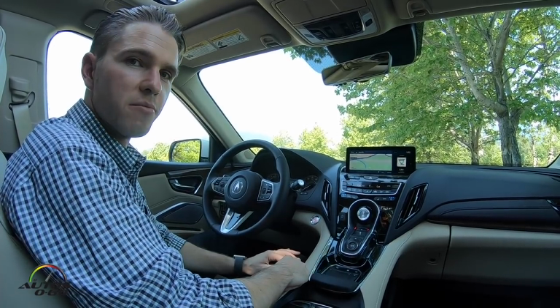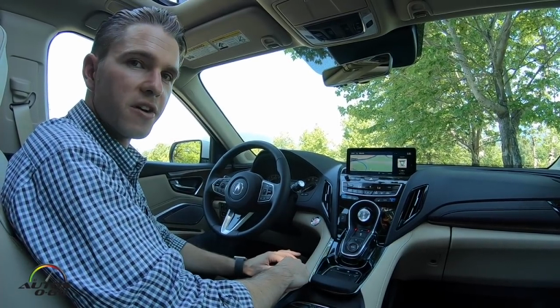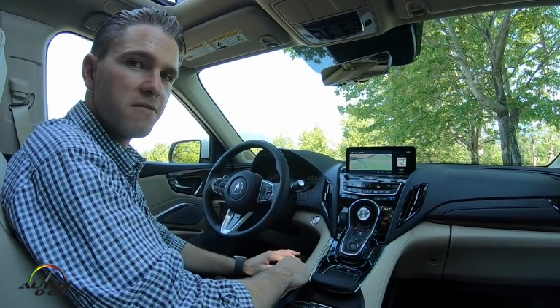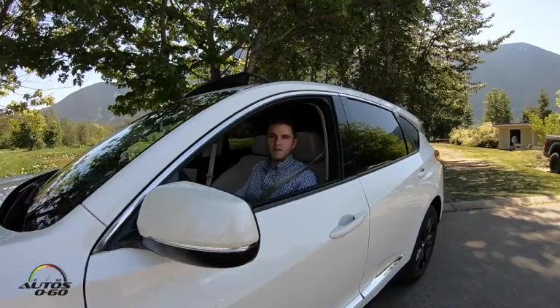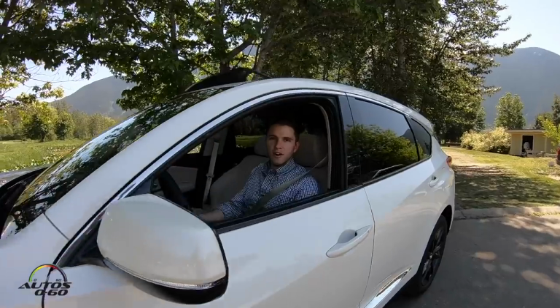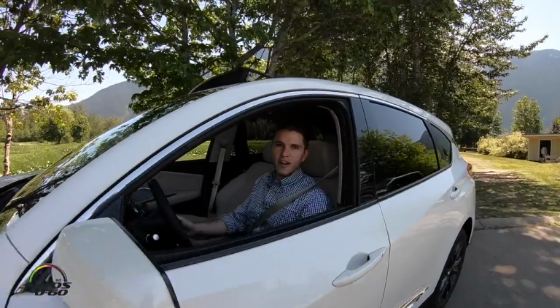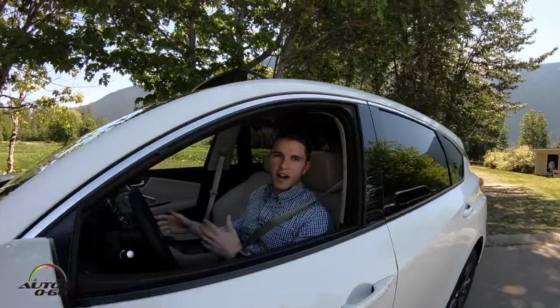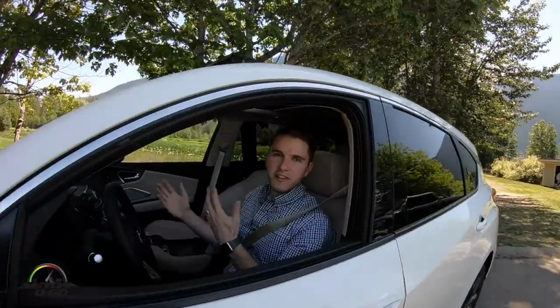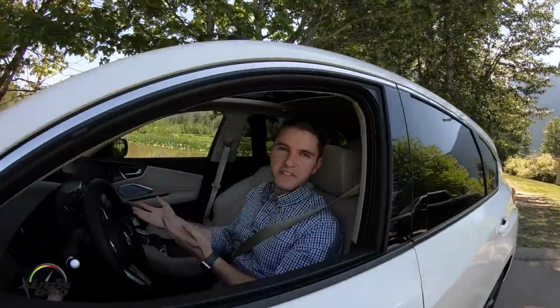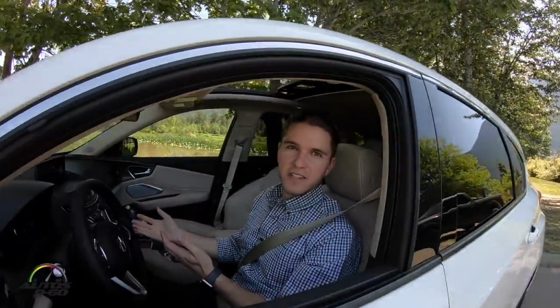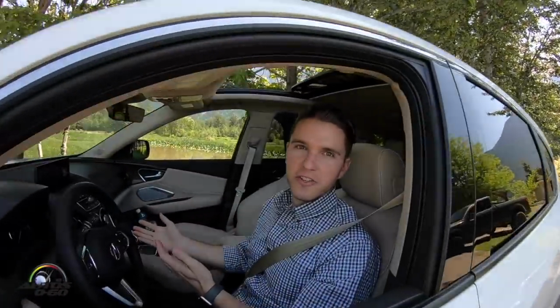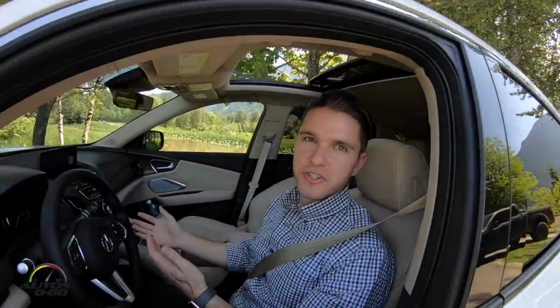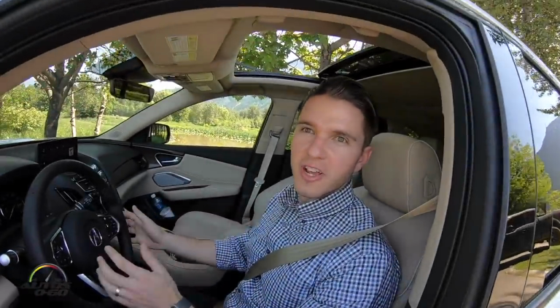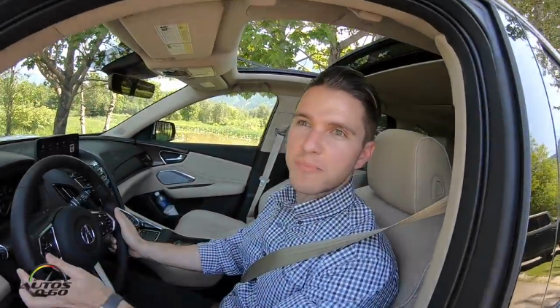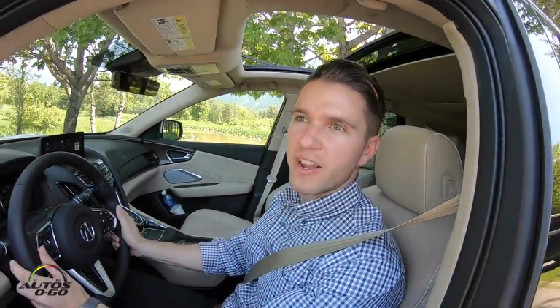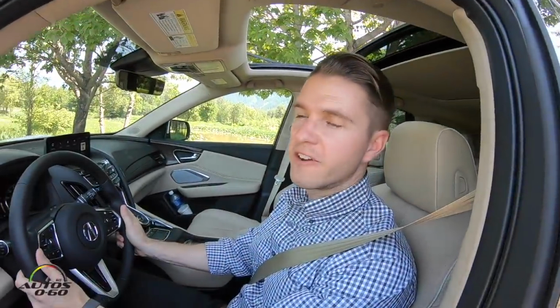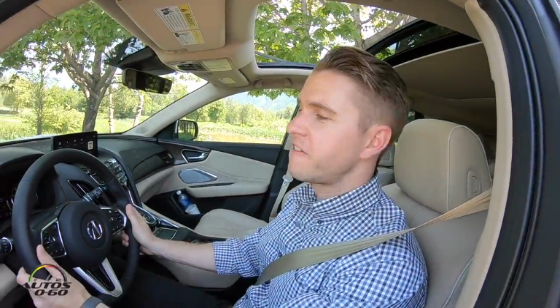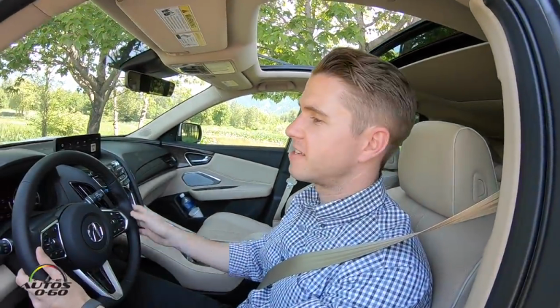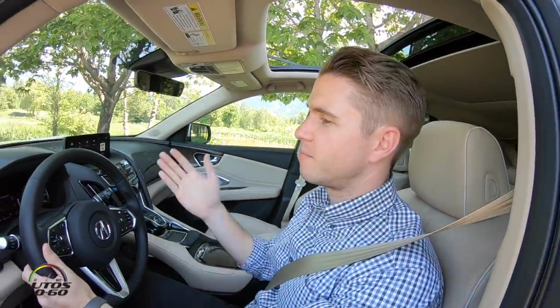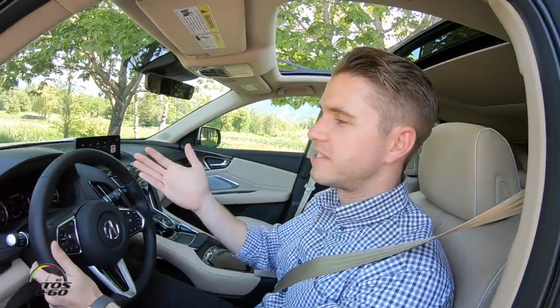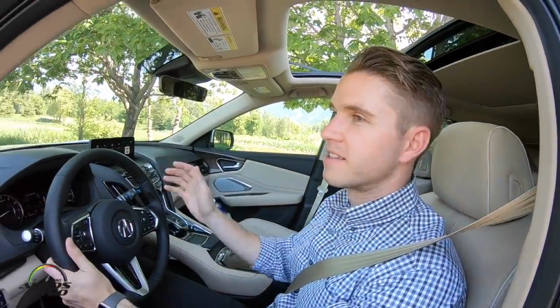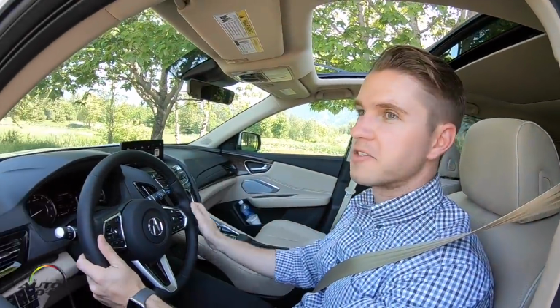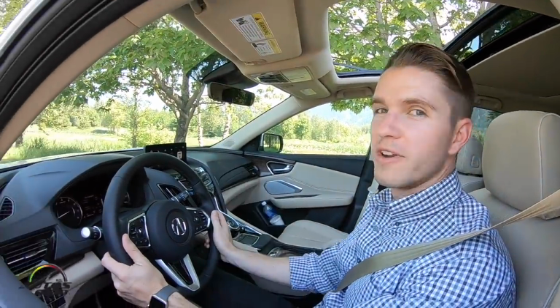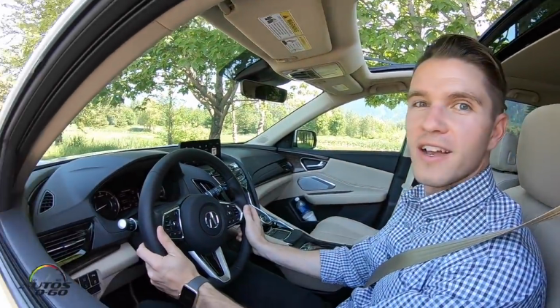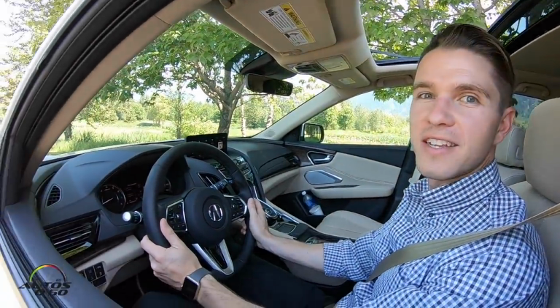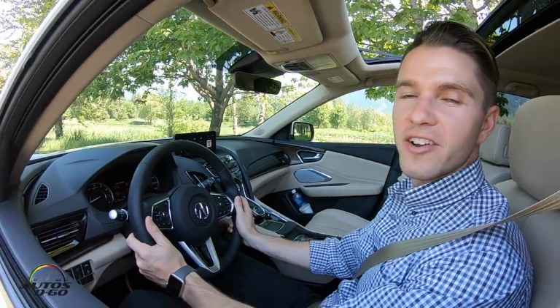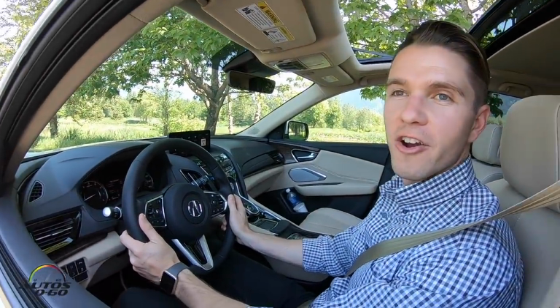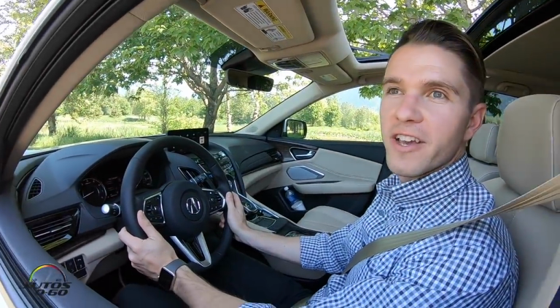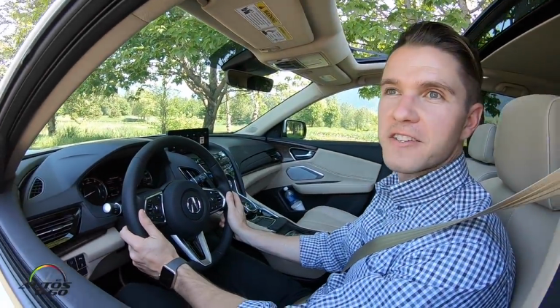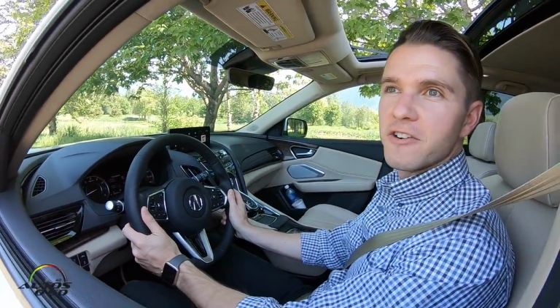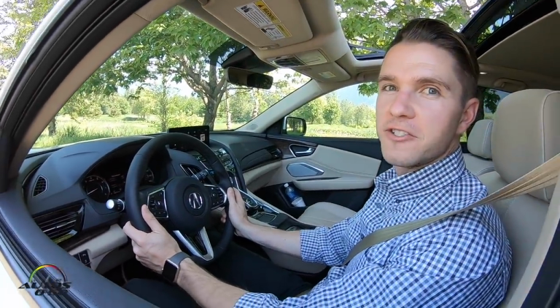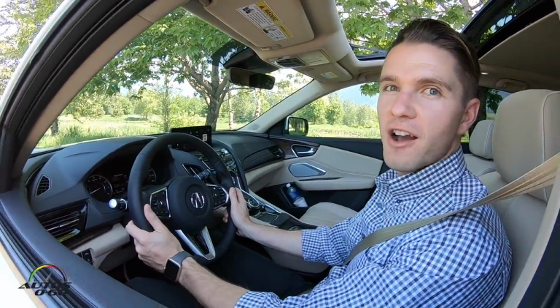It's incredible — it's easy to use while driving and there's no other system like this on the market. Now that you've seen the new True Touchpad Interface, I'm going to take this 2019 RDX for a drive.